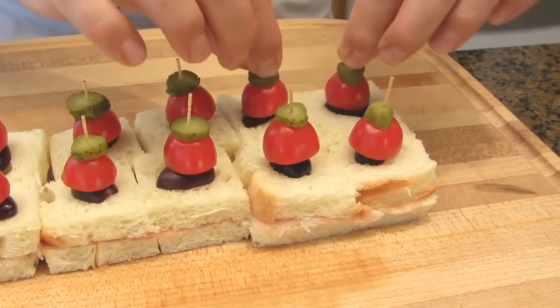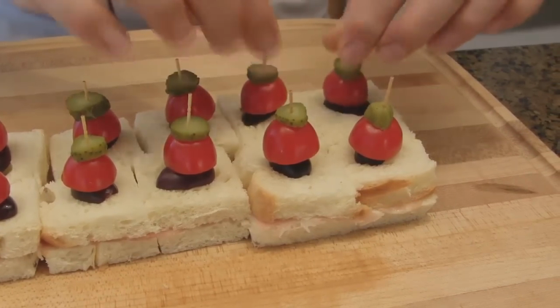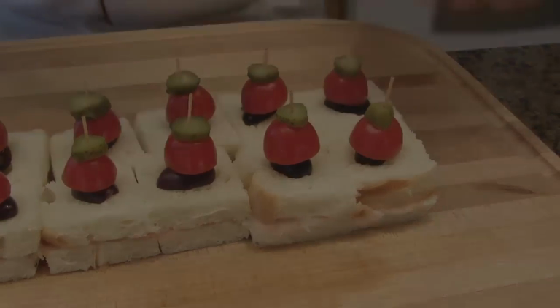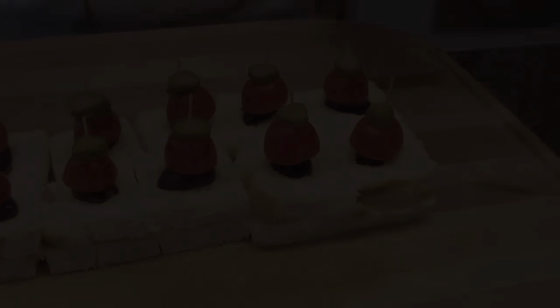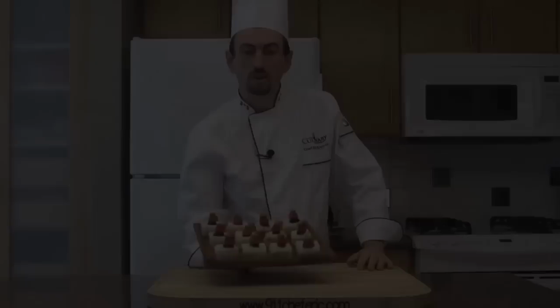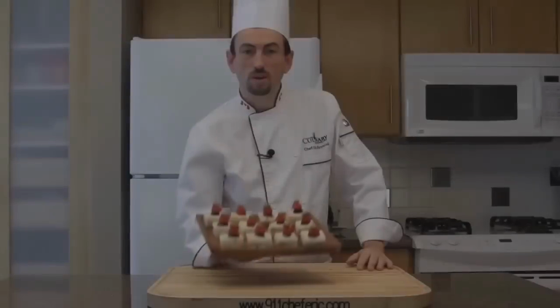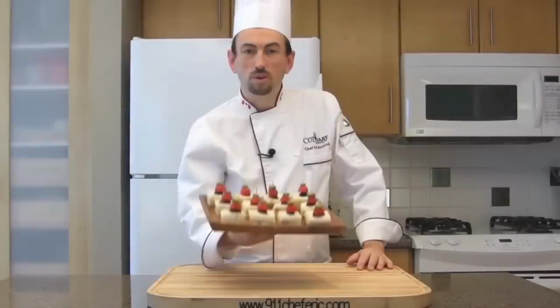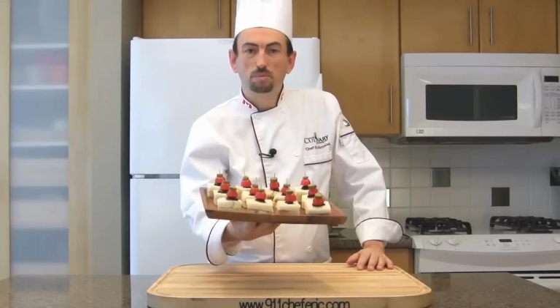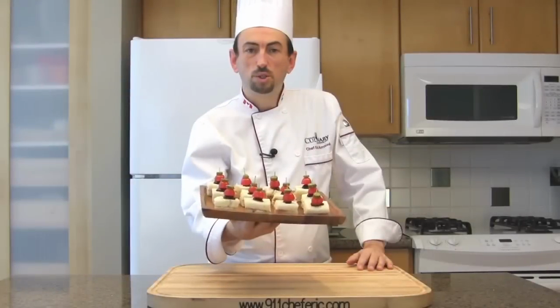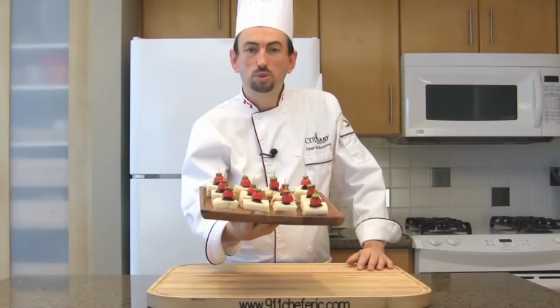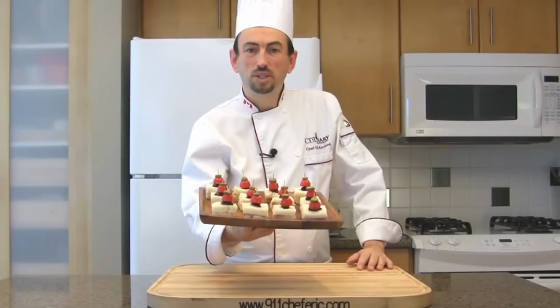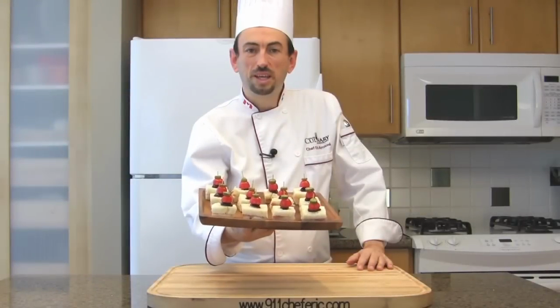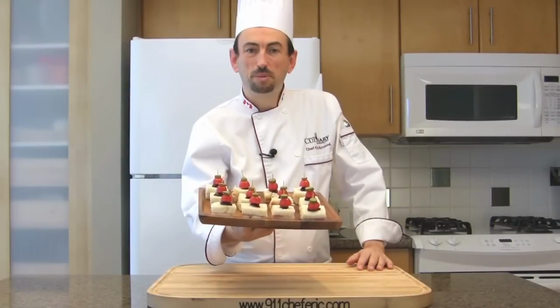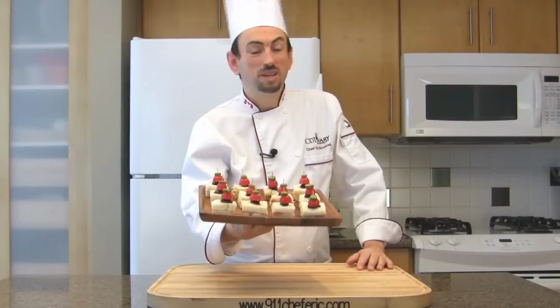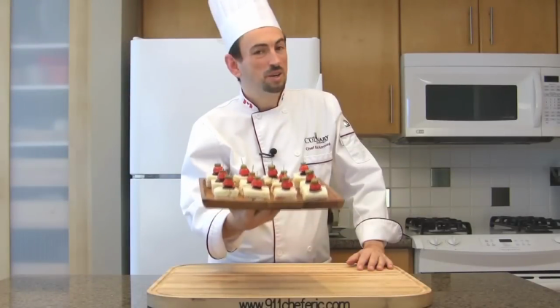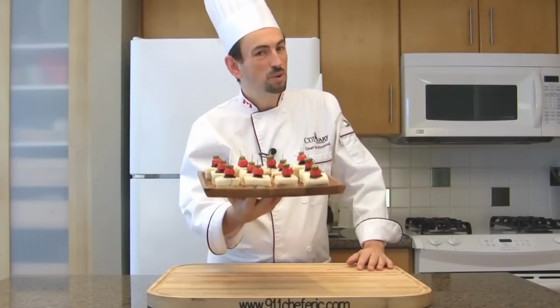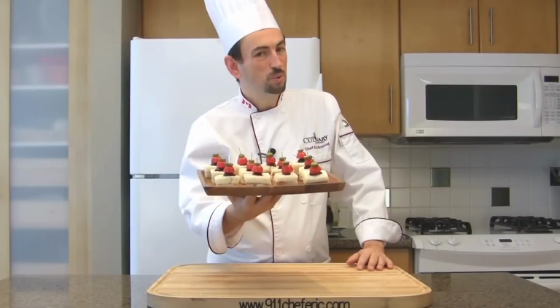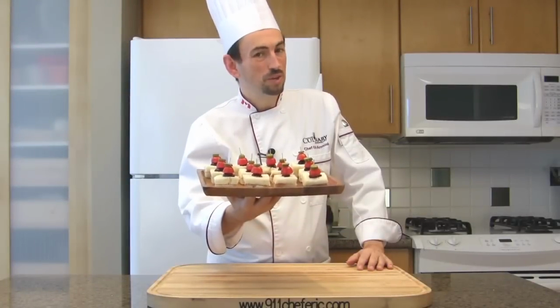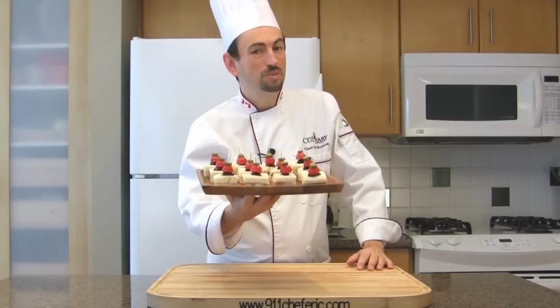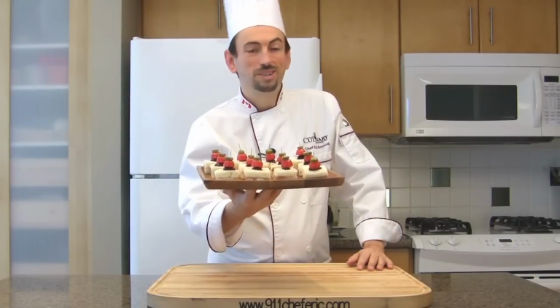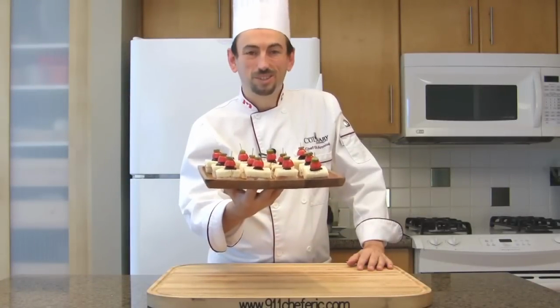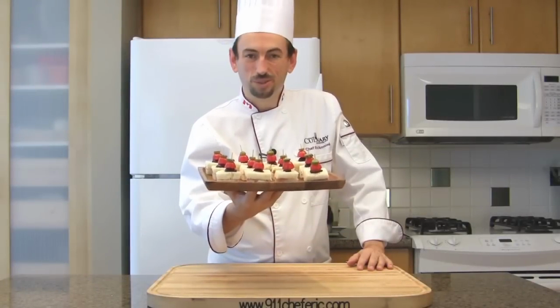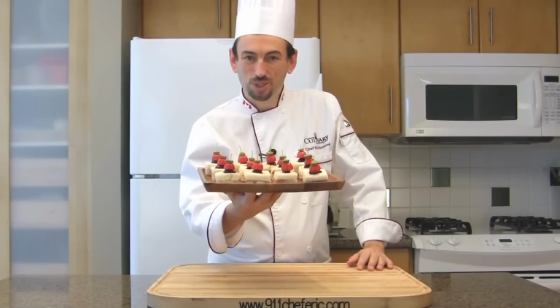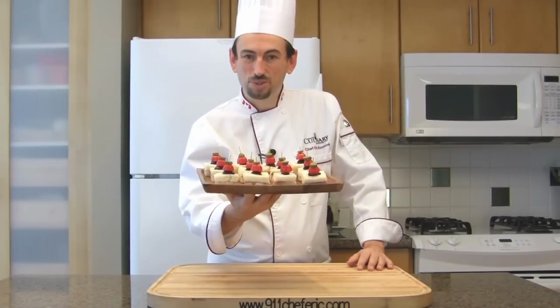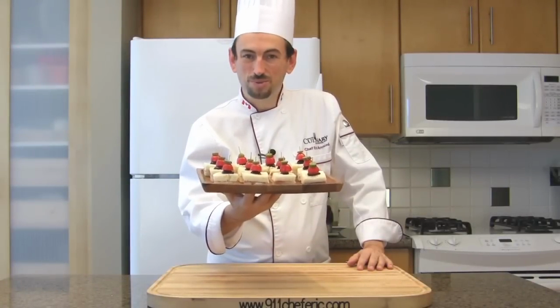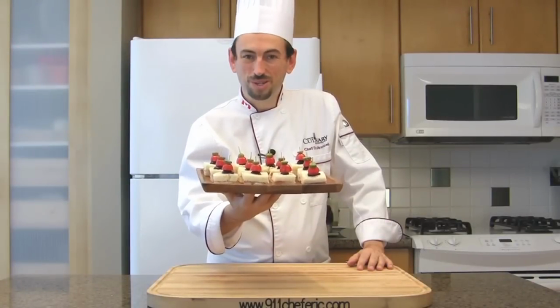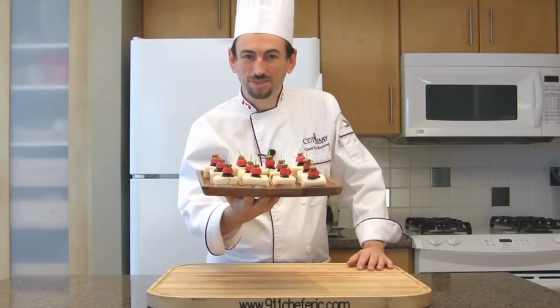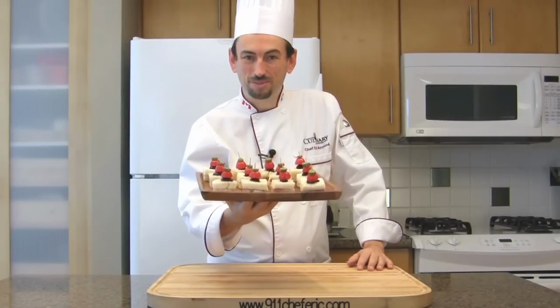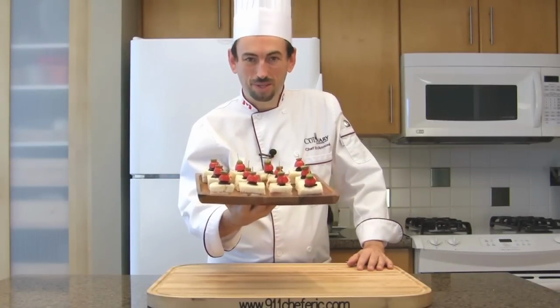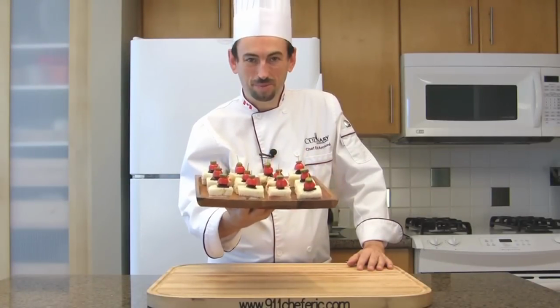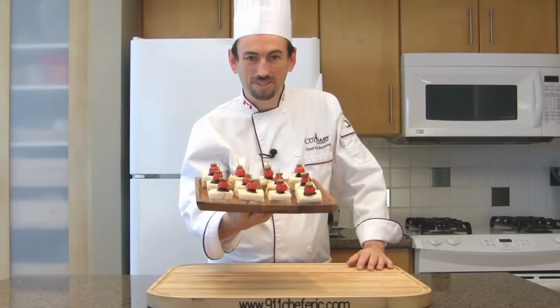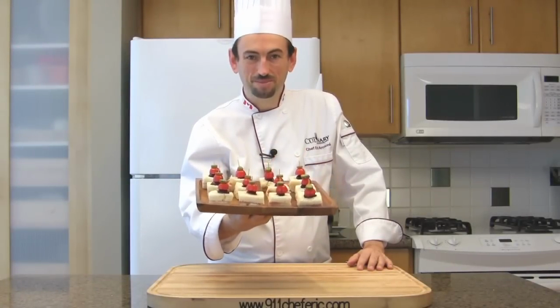Awesome. Prosciutto canapé with cornichon skewer — bon appétit!